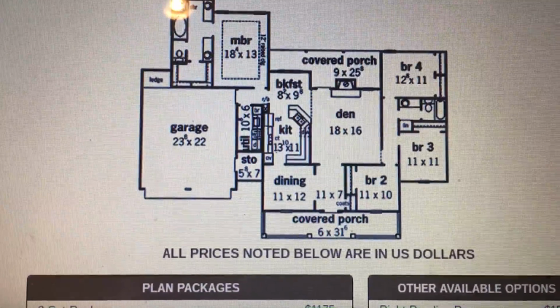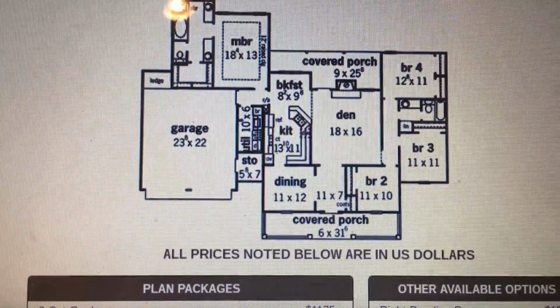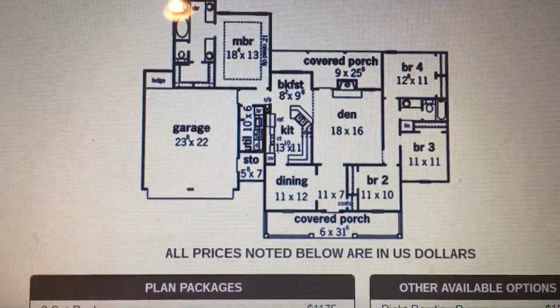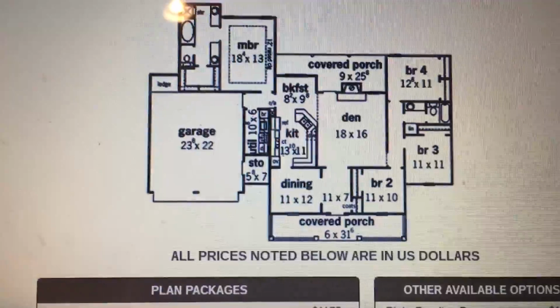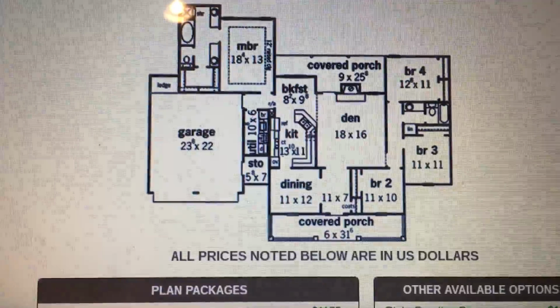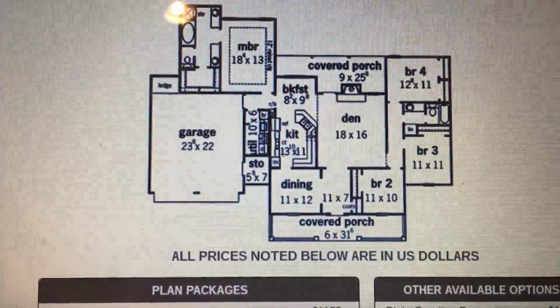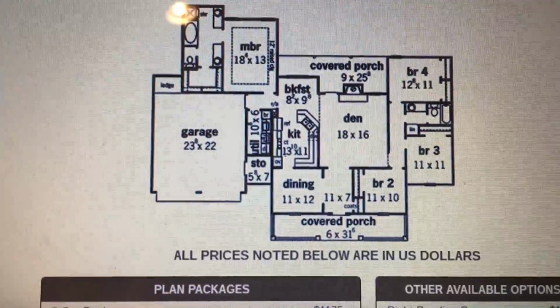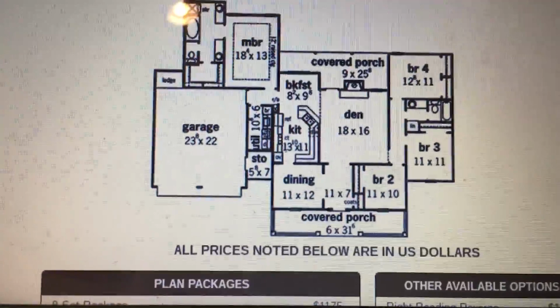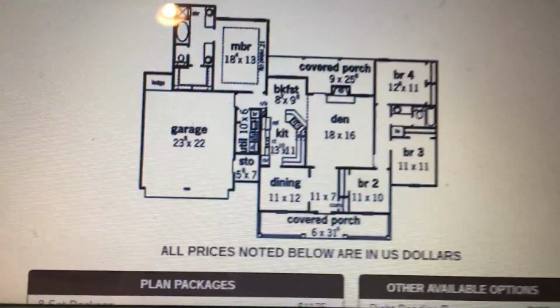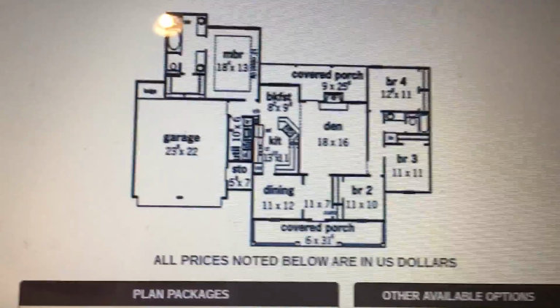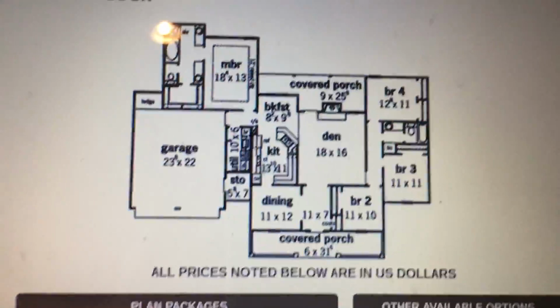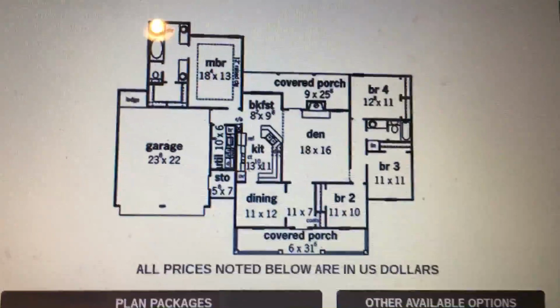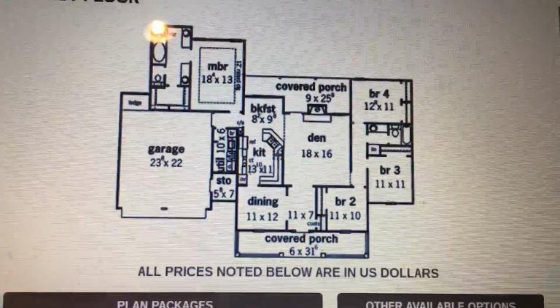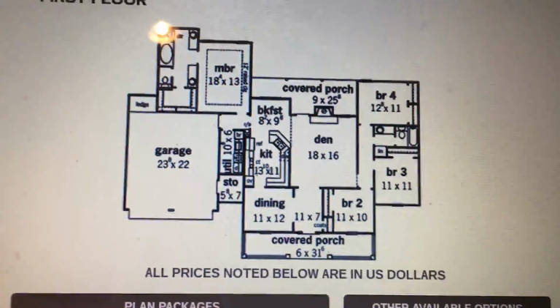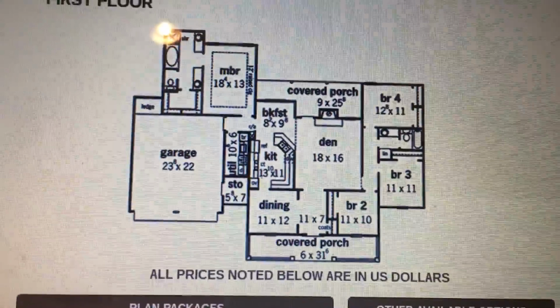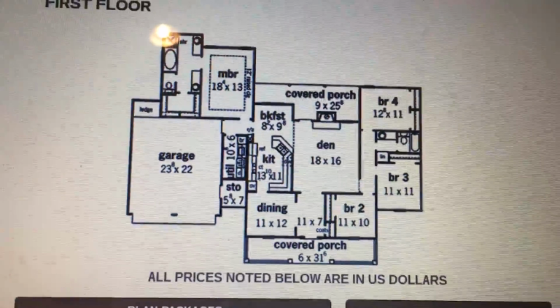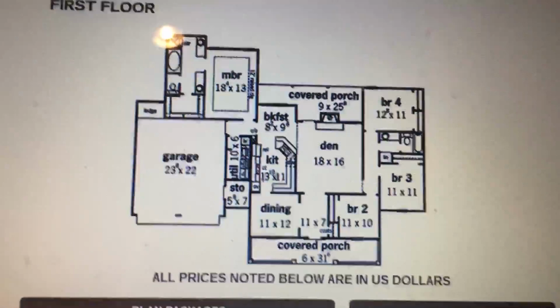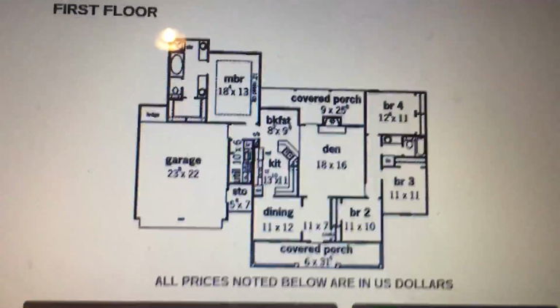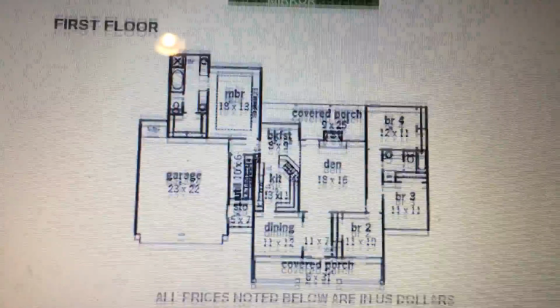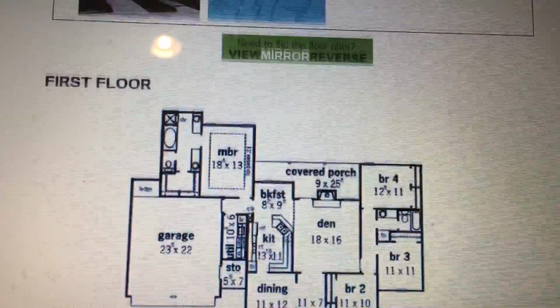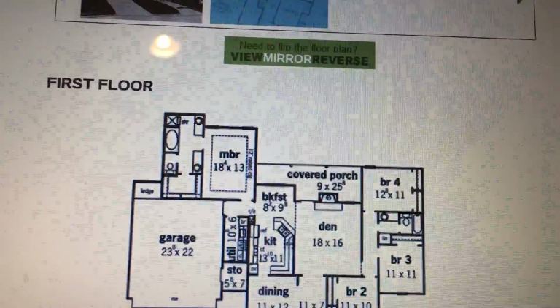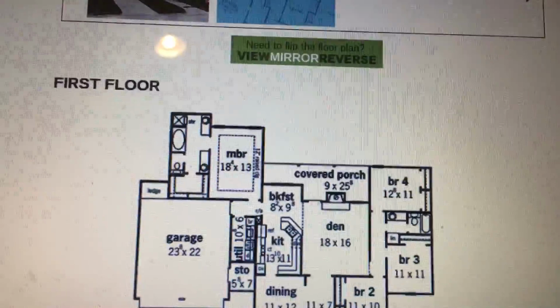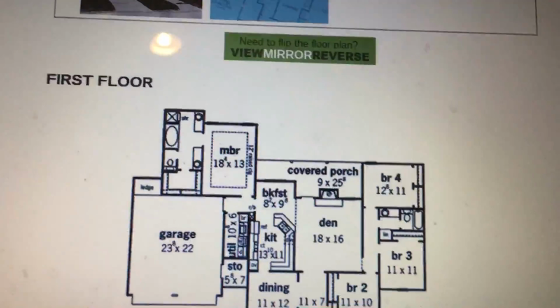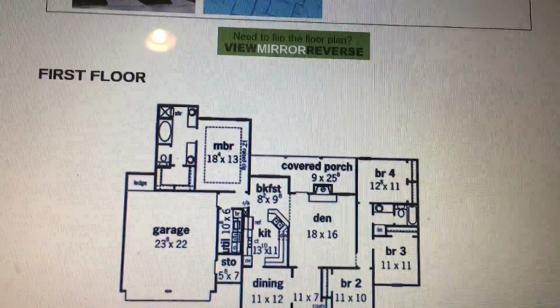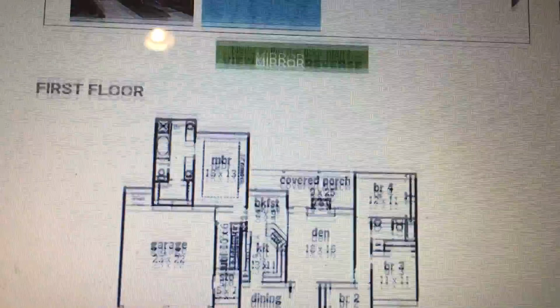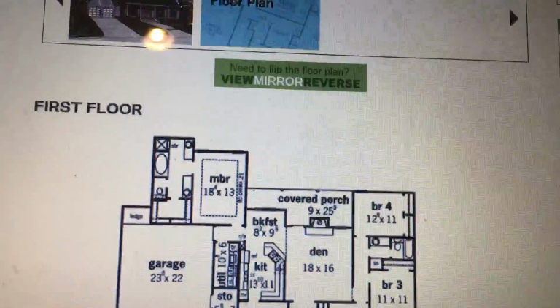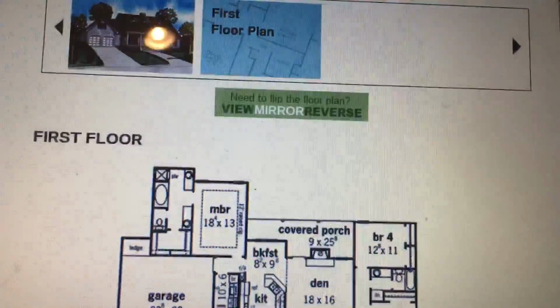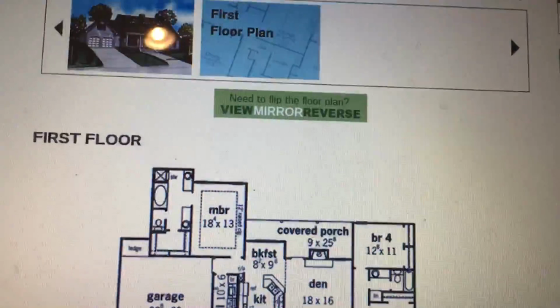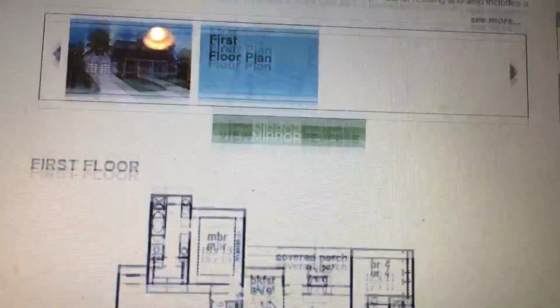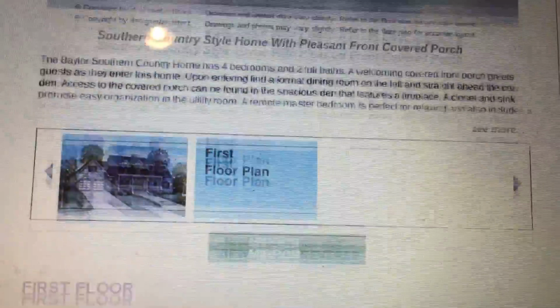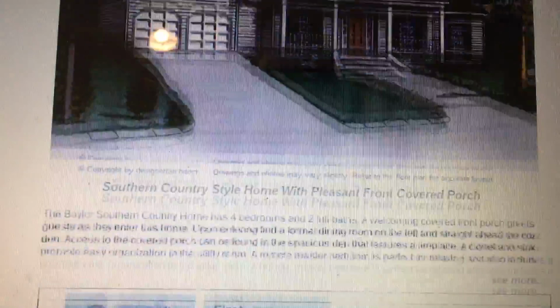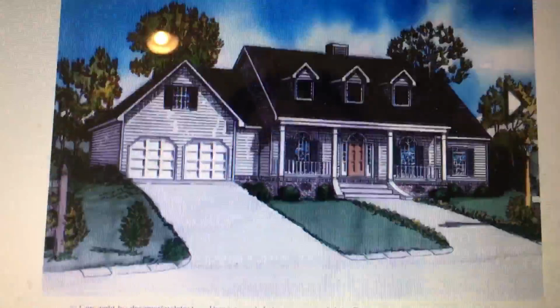I'm sure there's other places to get this house plan, but we found it at houseplansandmore.com.